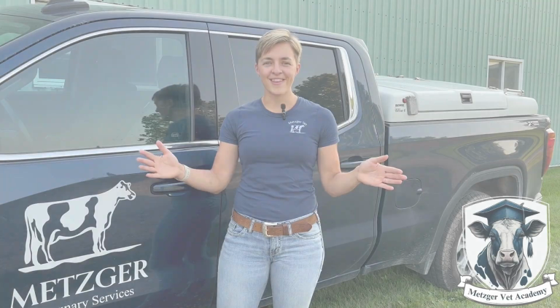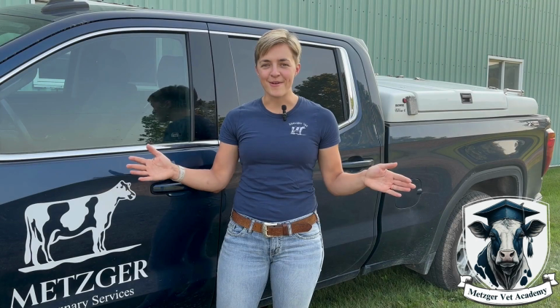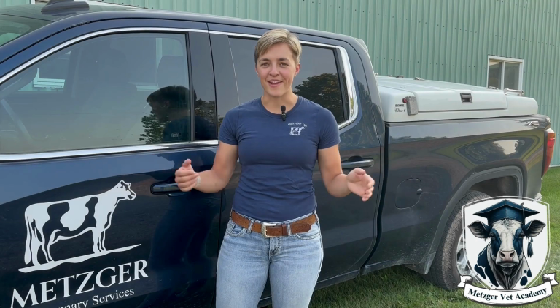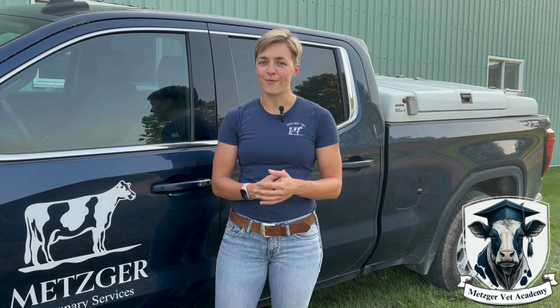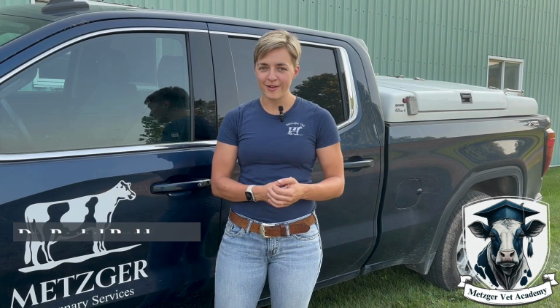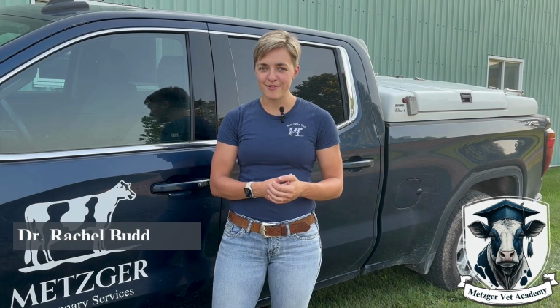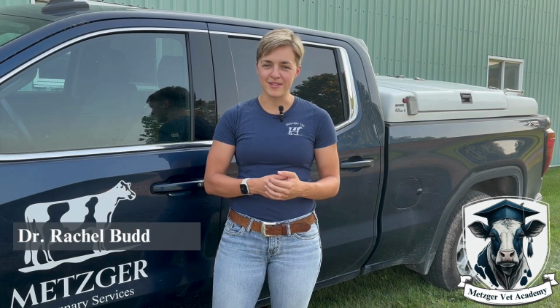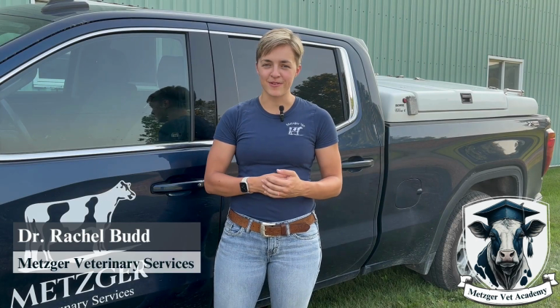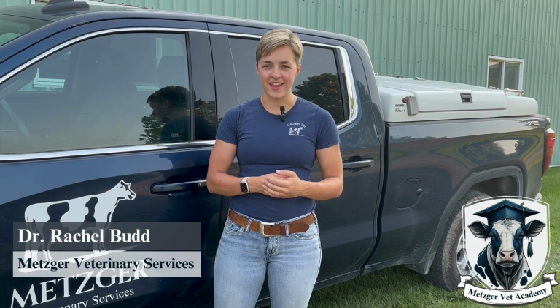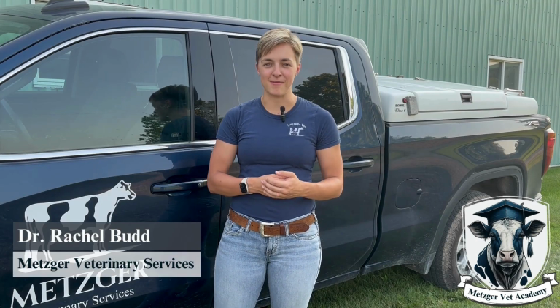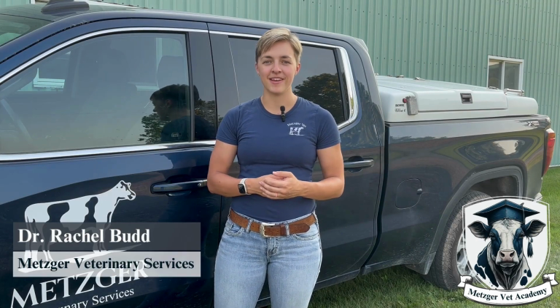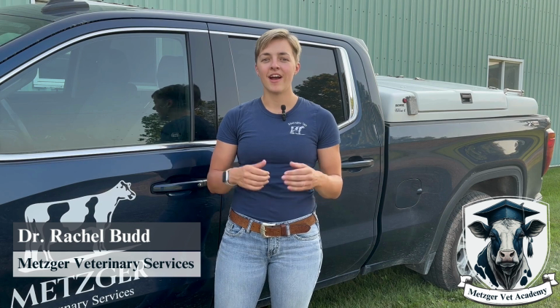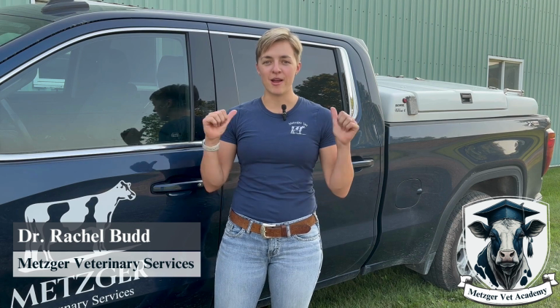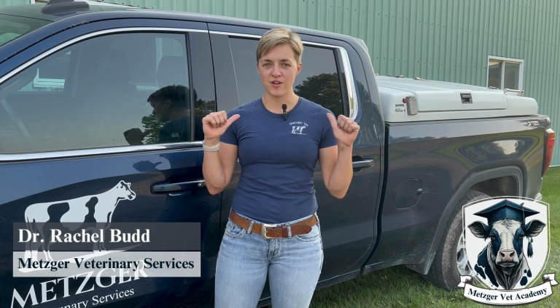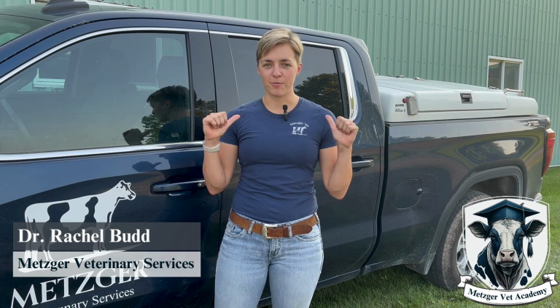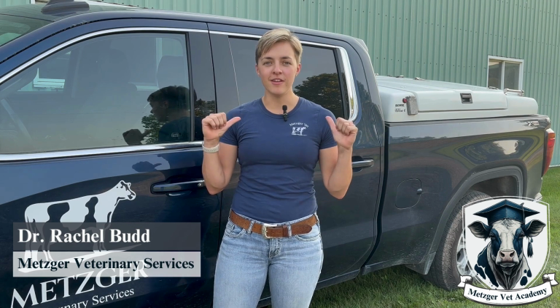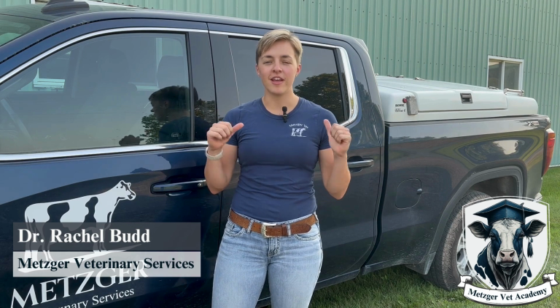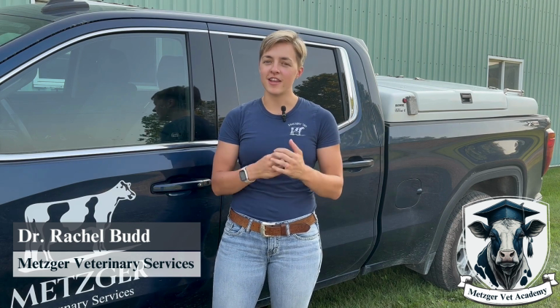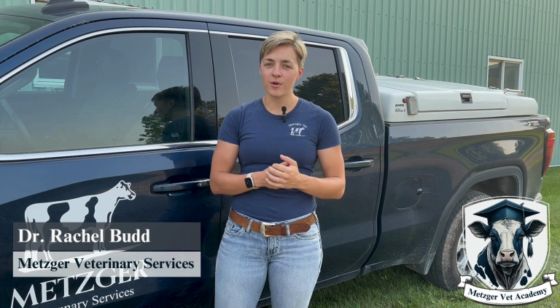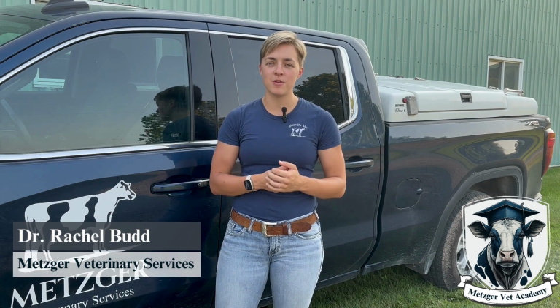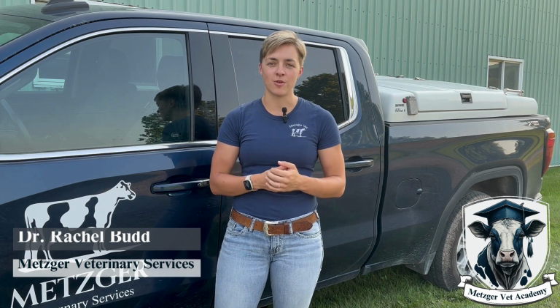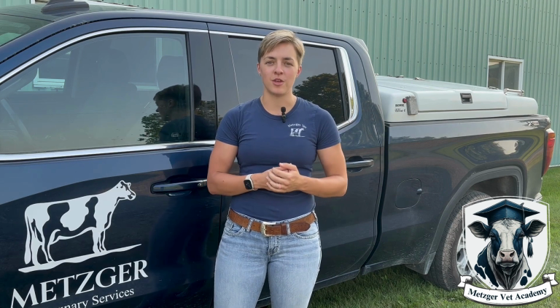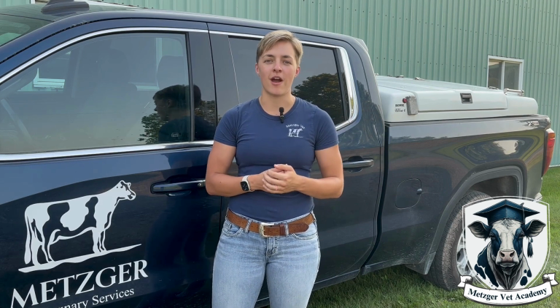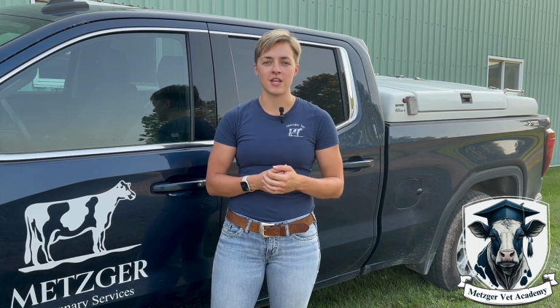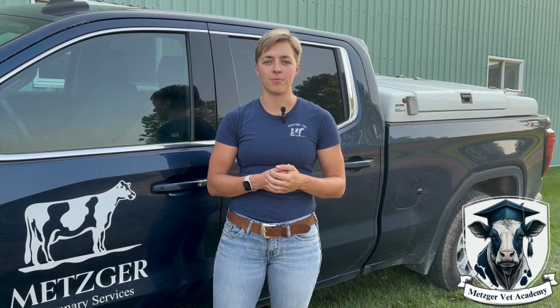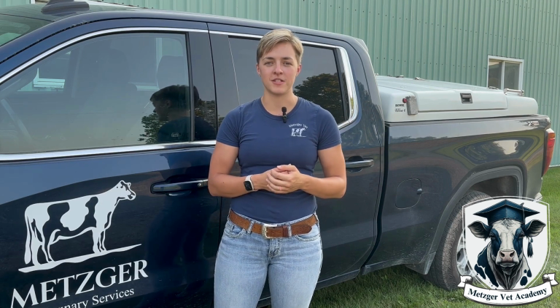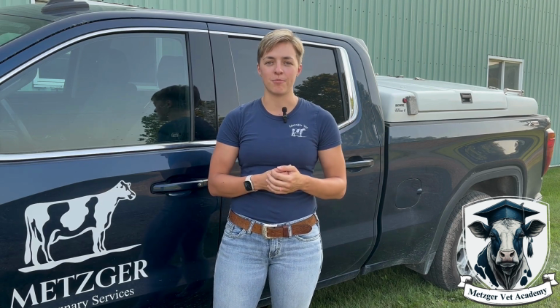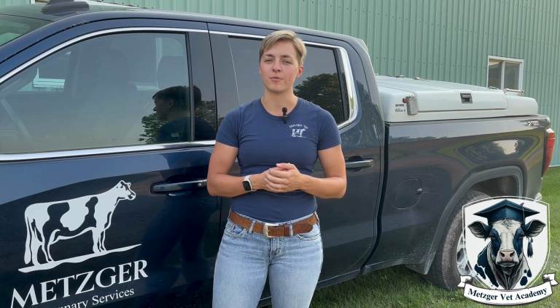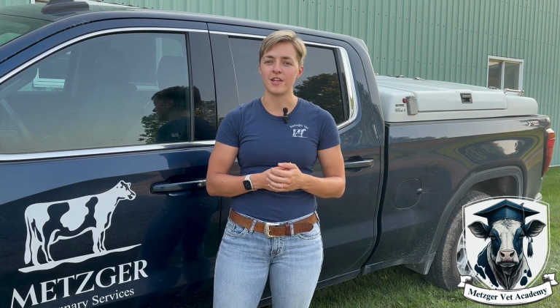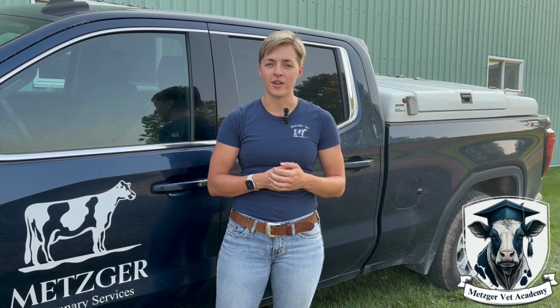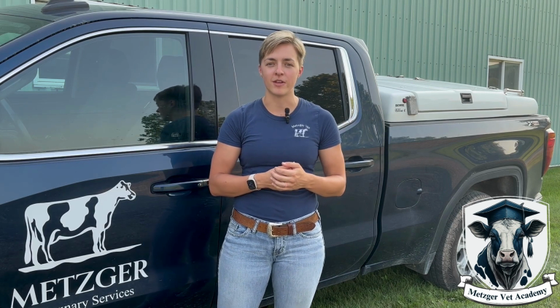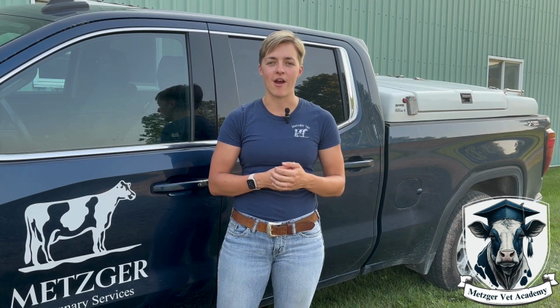Hello and welcome to Metzger Vet Academy. I'm Rachel Budd and today we're going to be showing you how to take a blood sample from the tail vein of a cow.